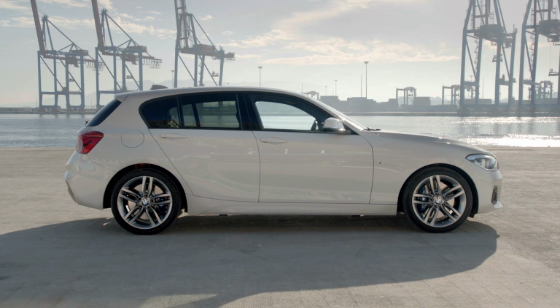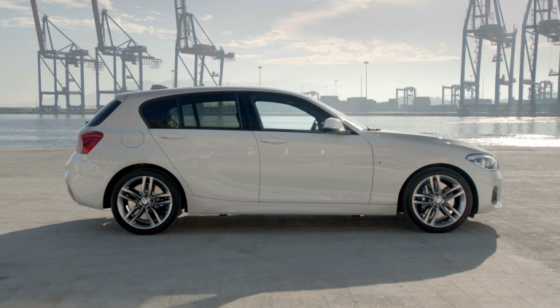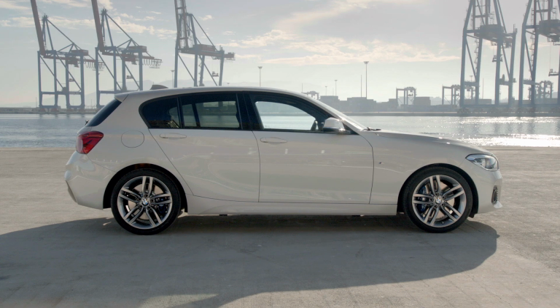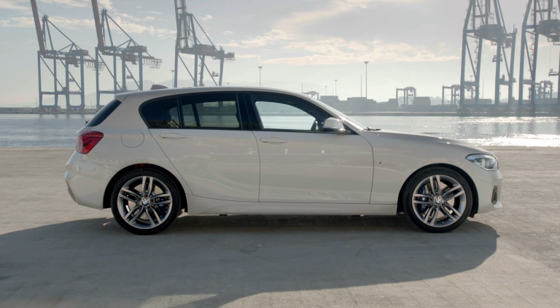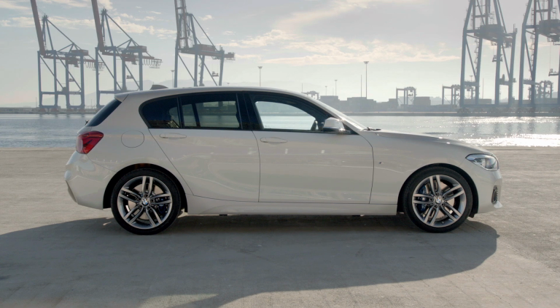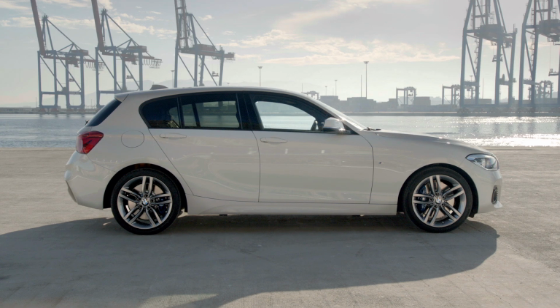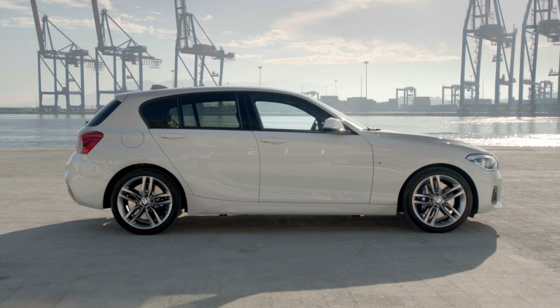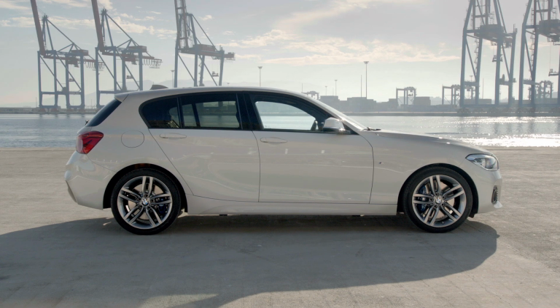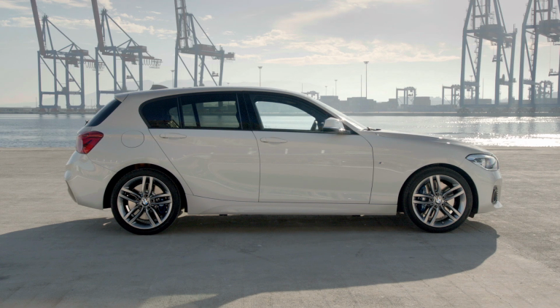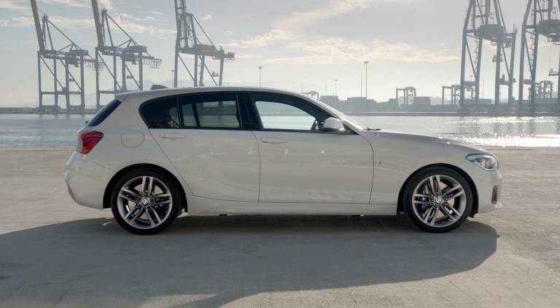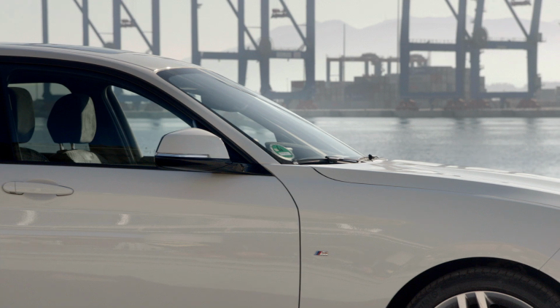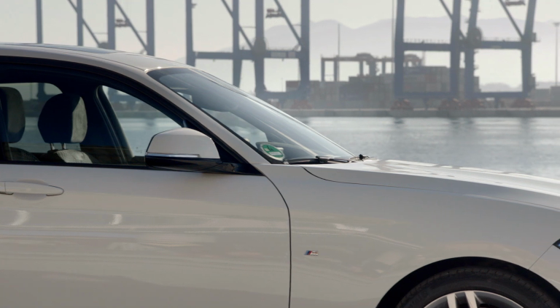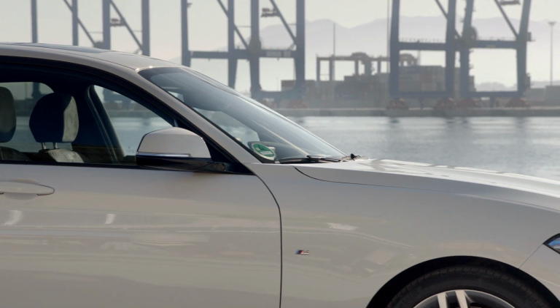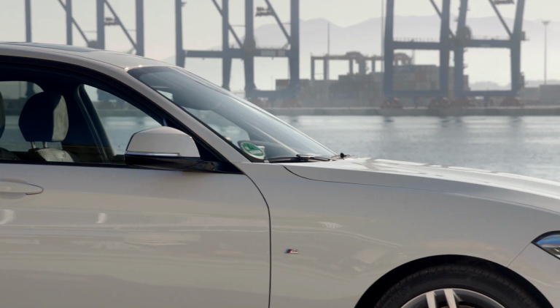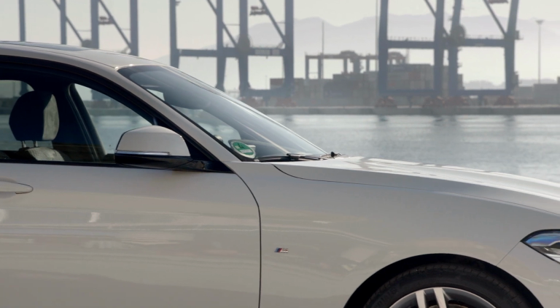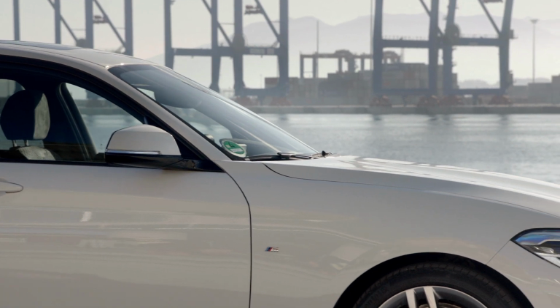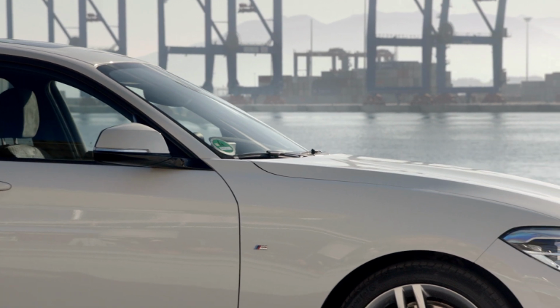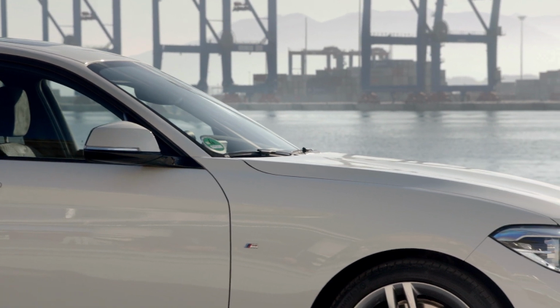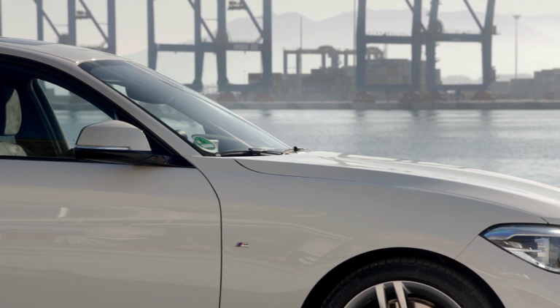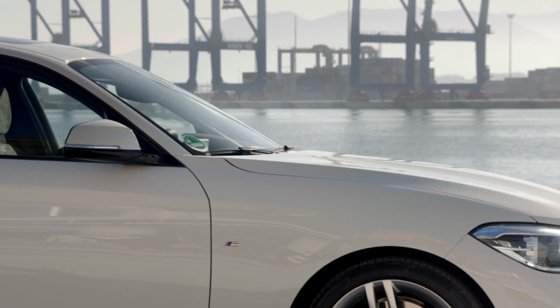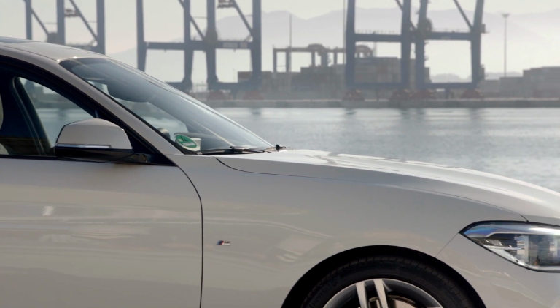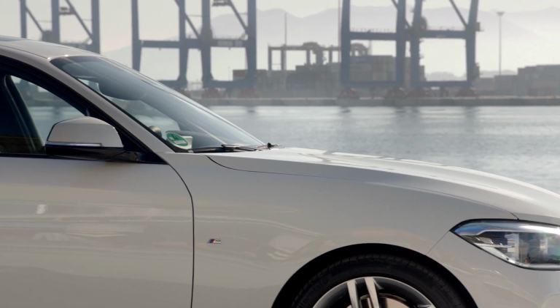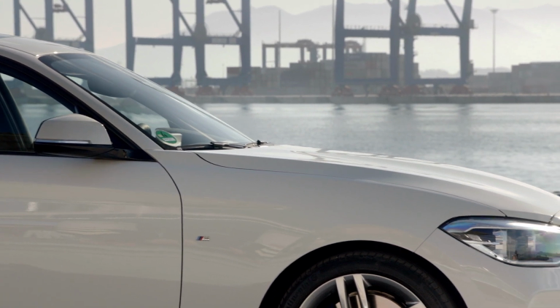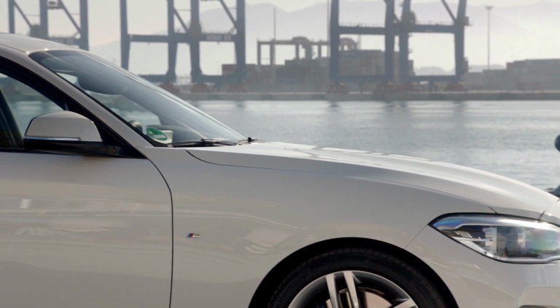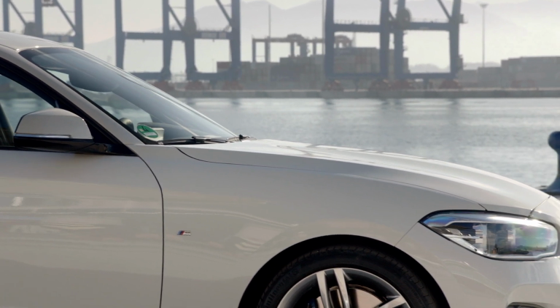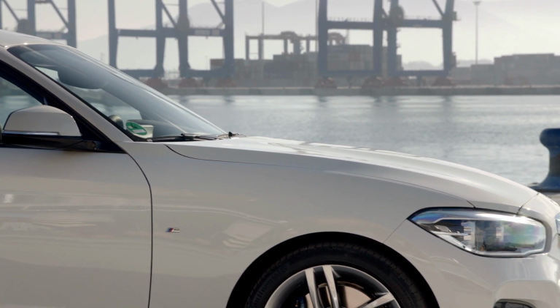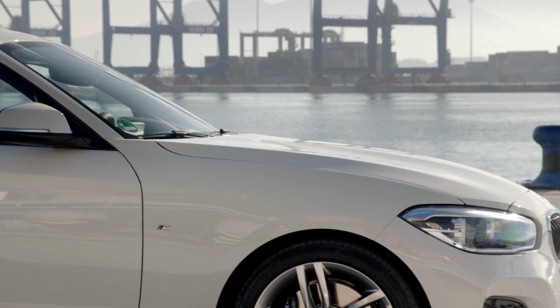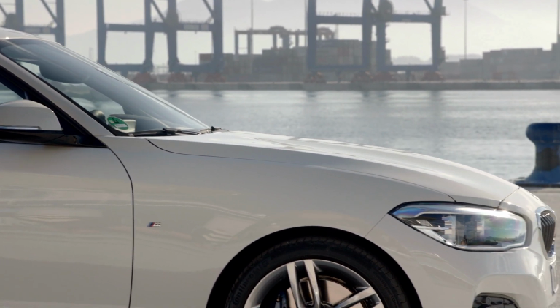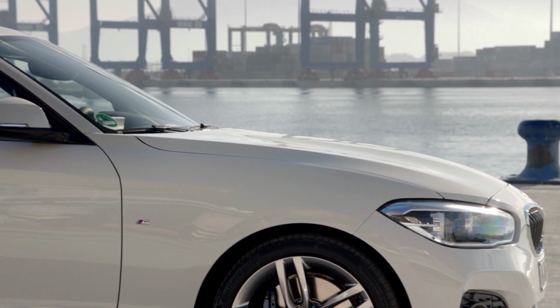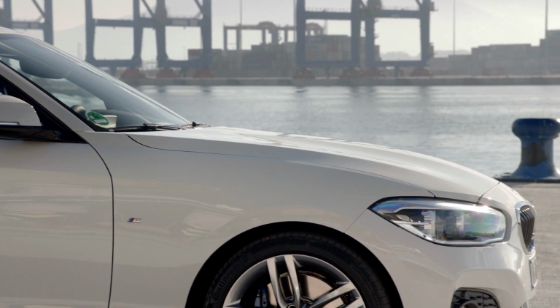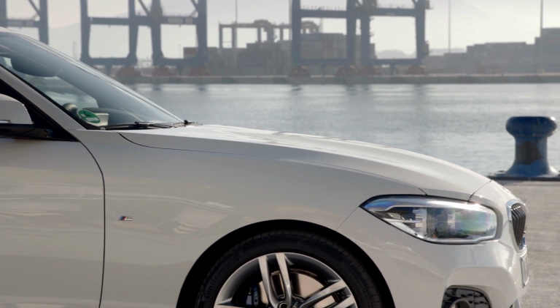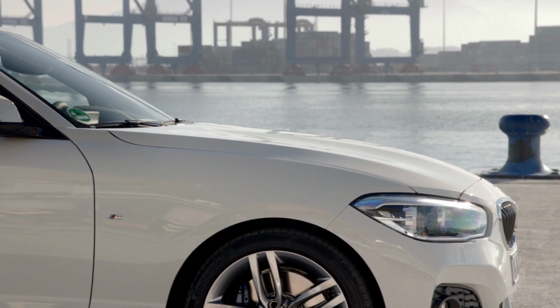In side view, the proportions and design language make the vehicle look dynamic, compact, and extremely agile.